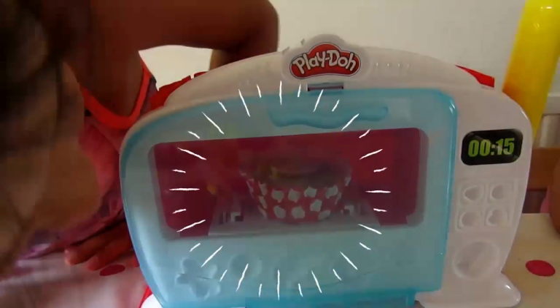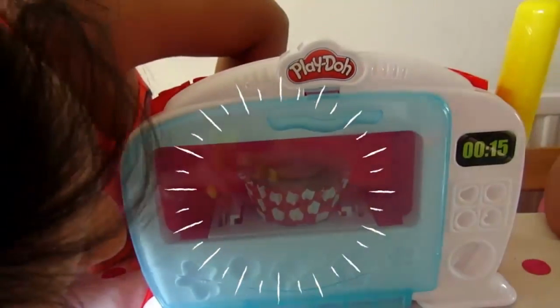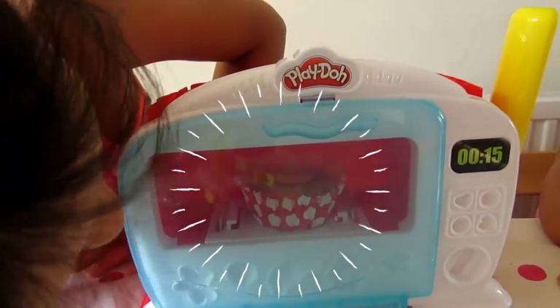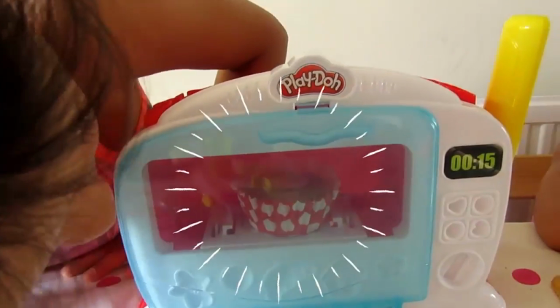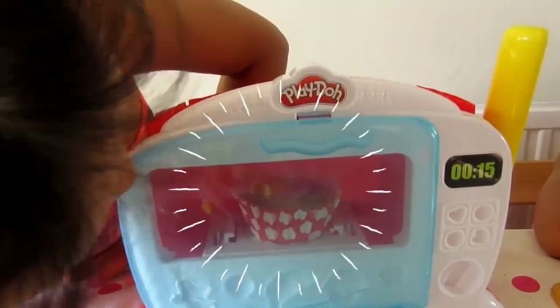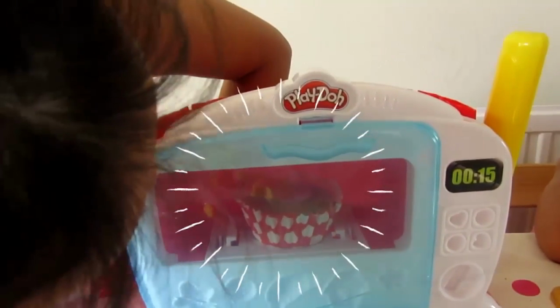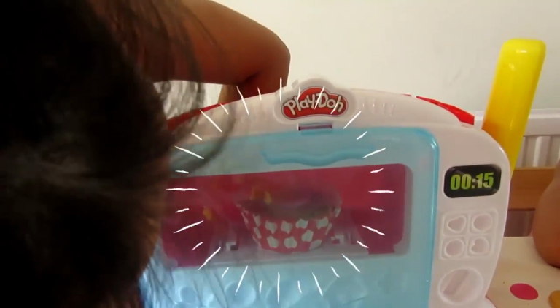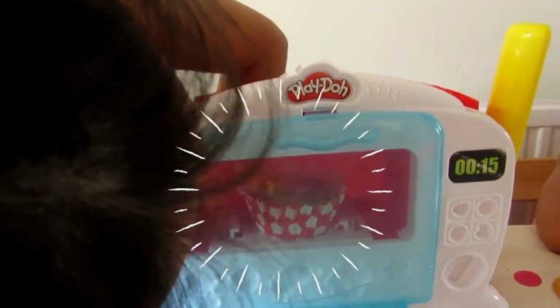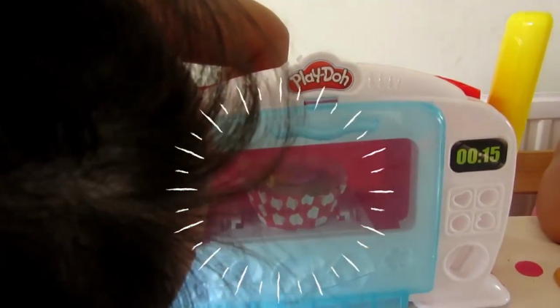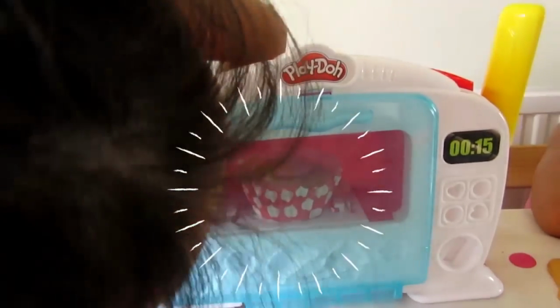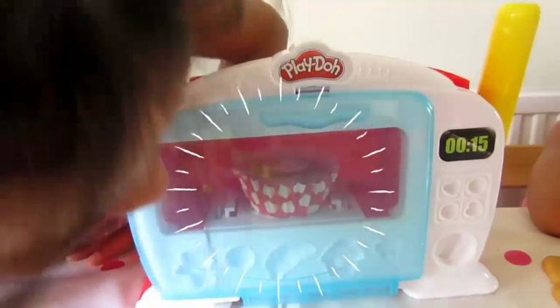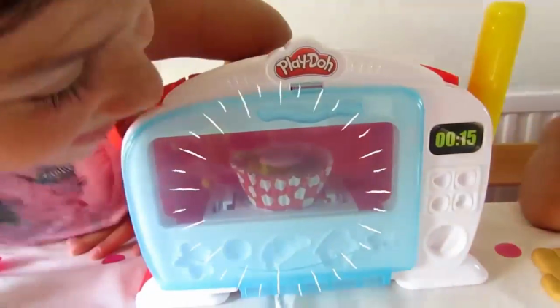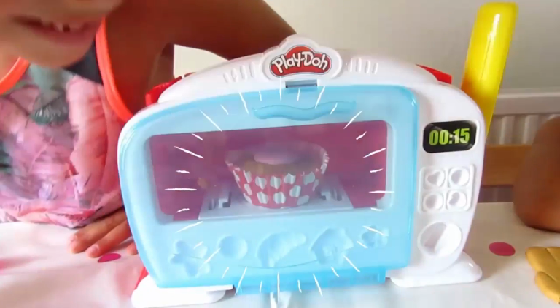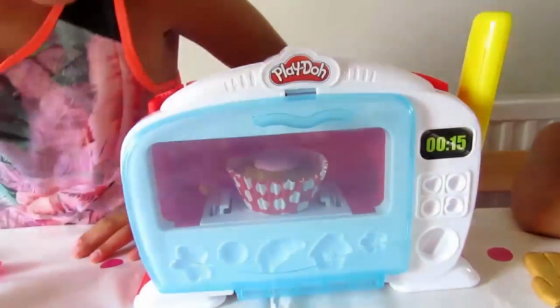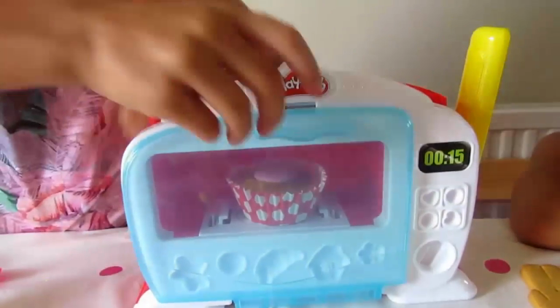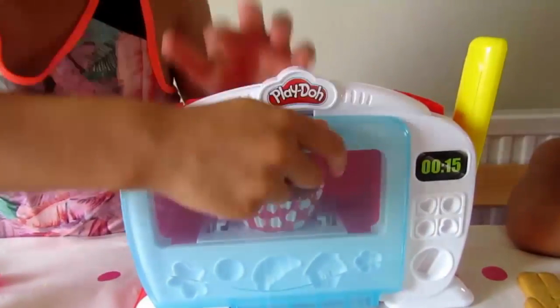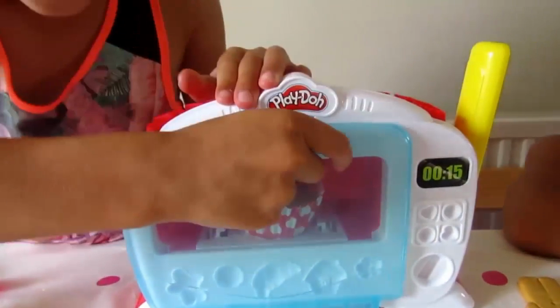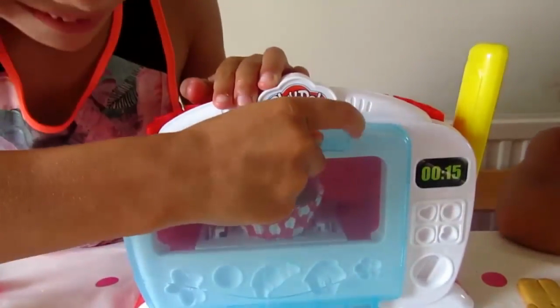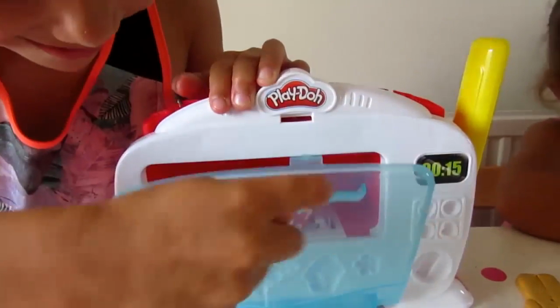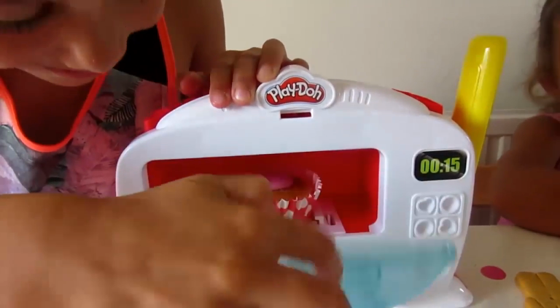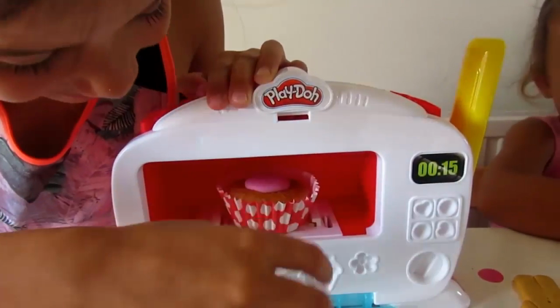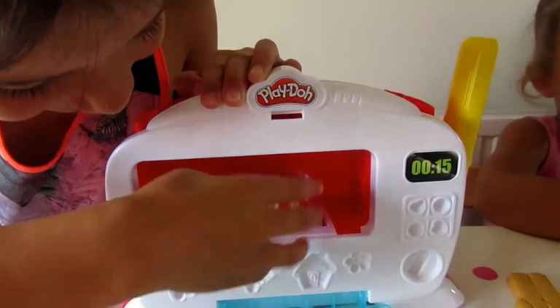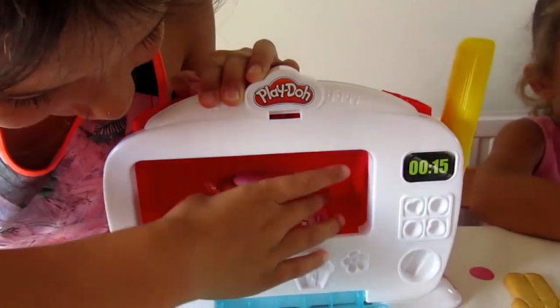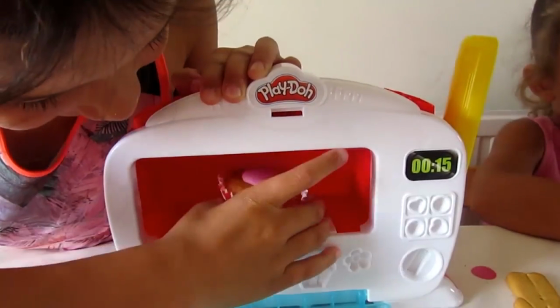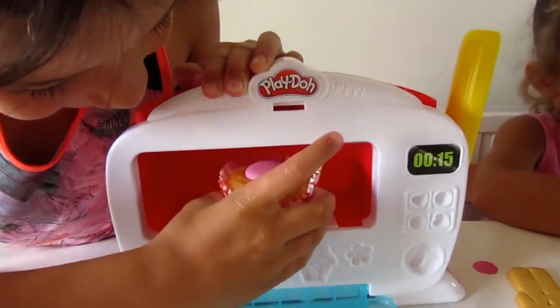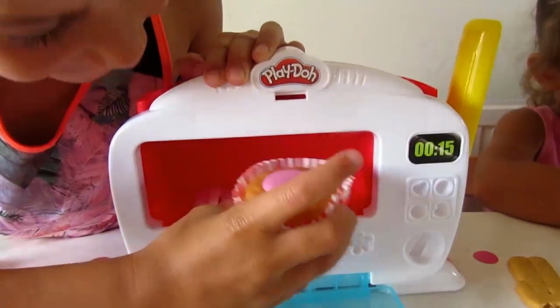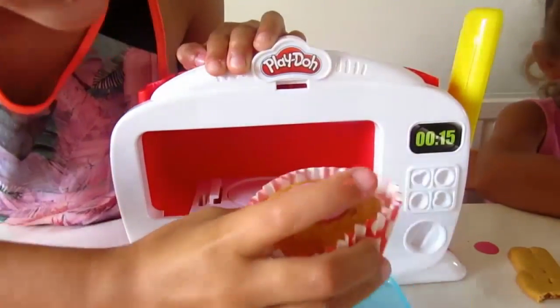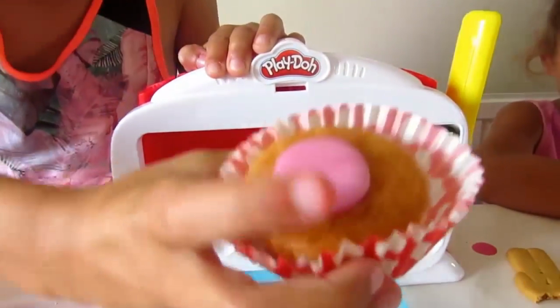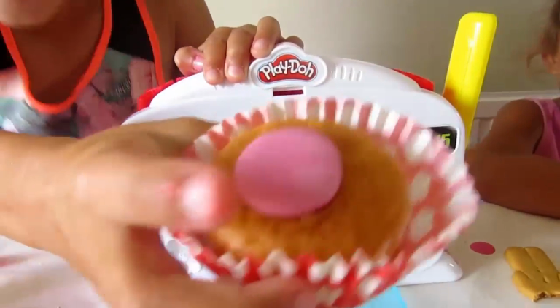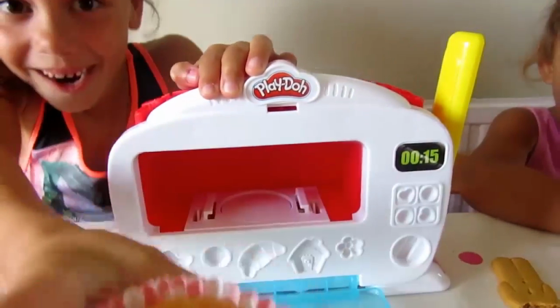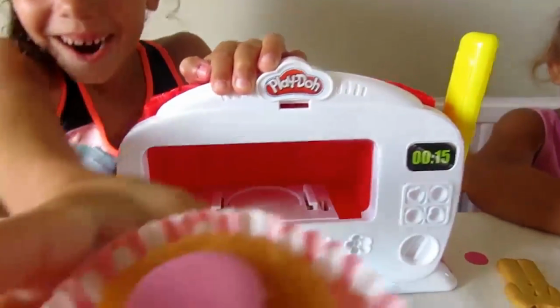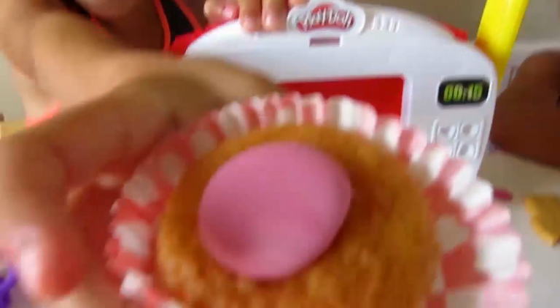Oh! It's a real cupcake! It's so good! Look at it guys!